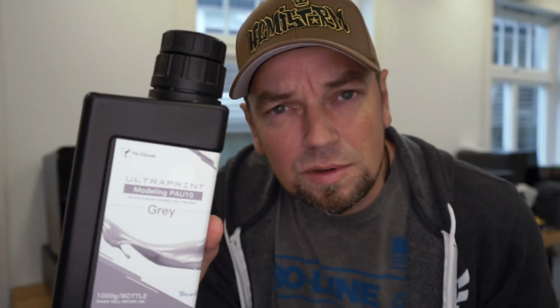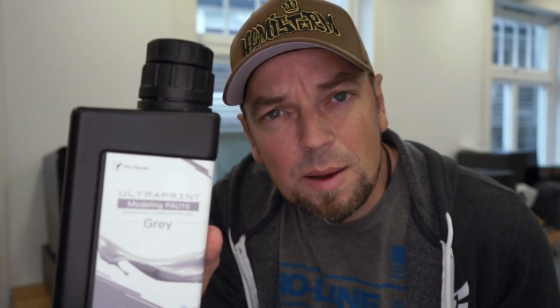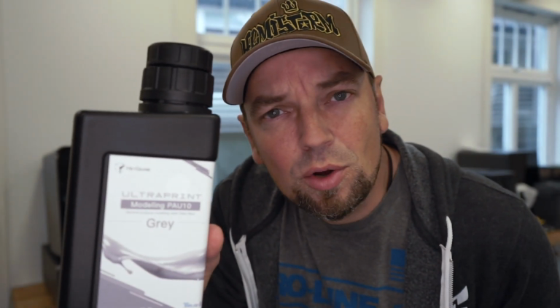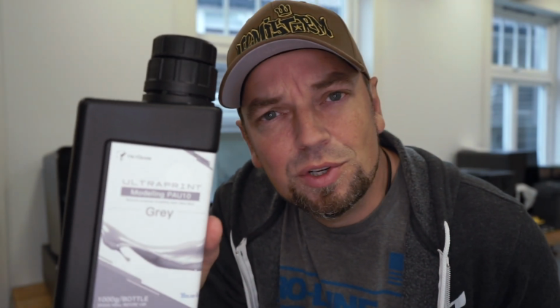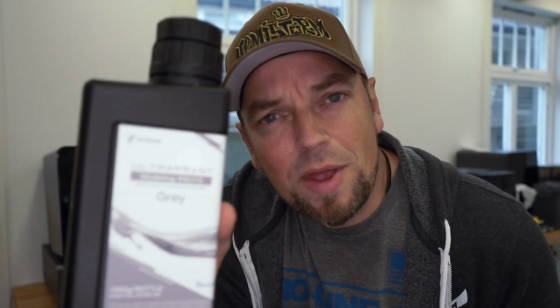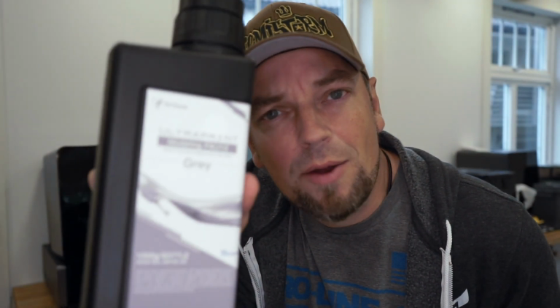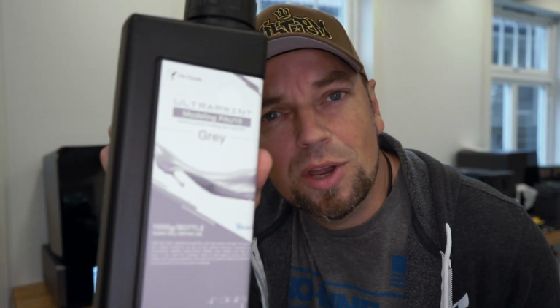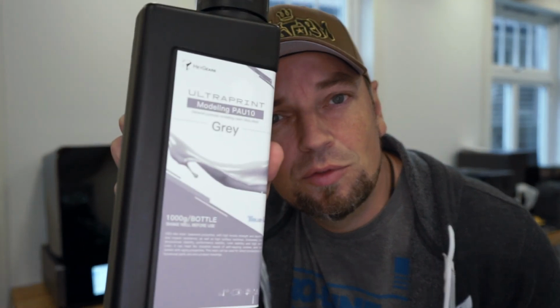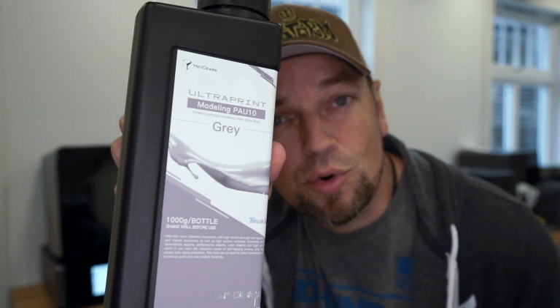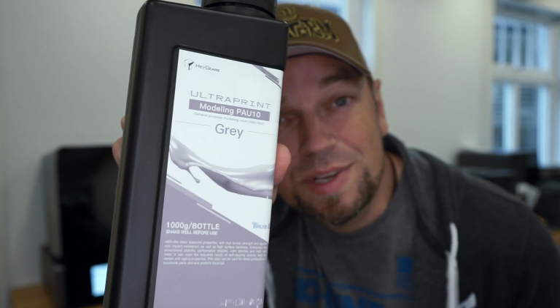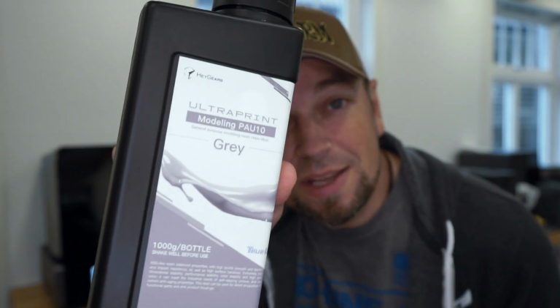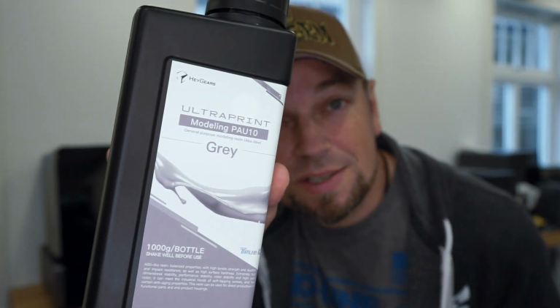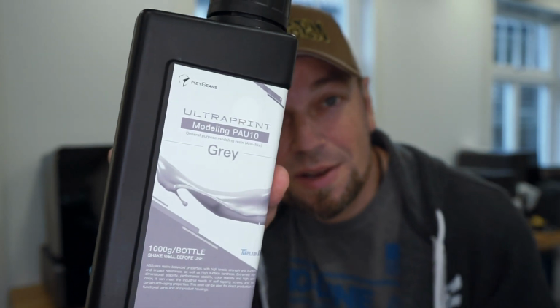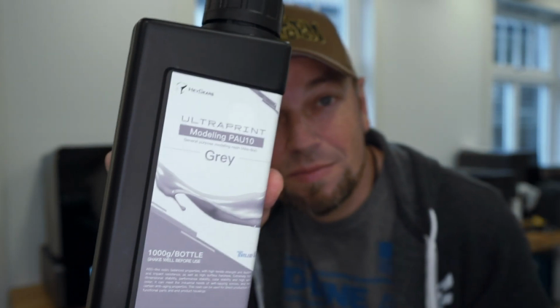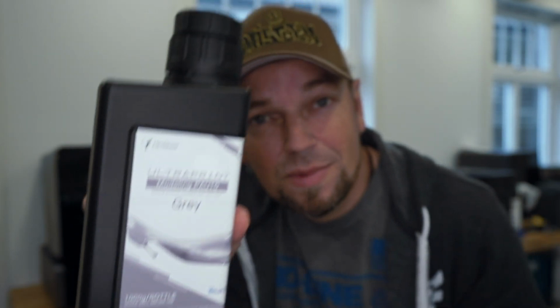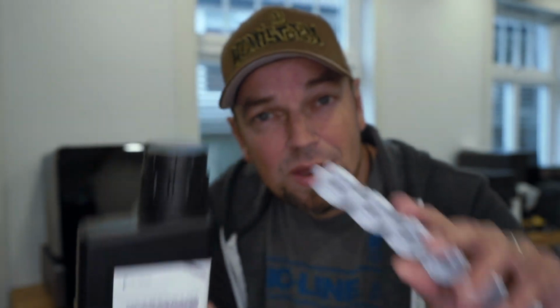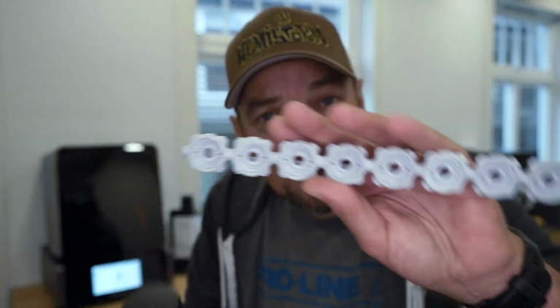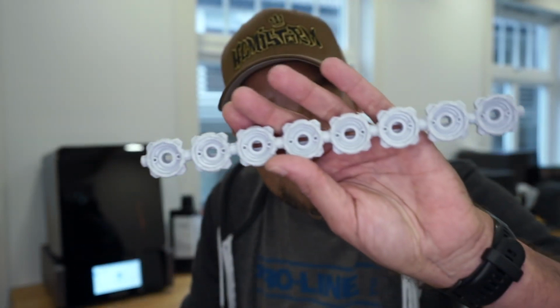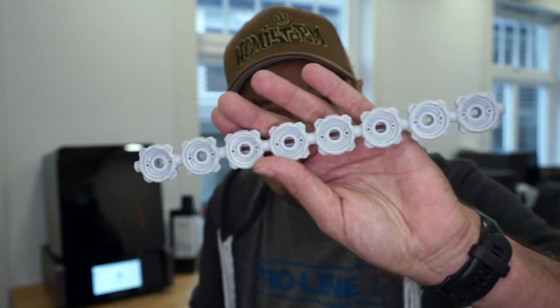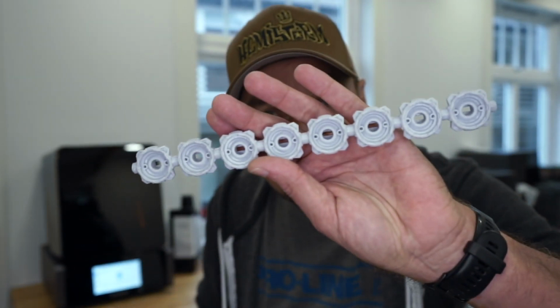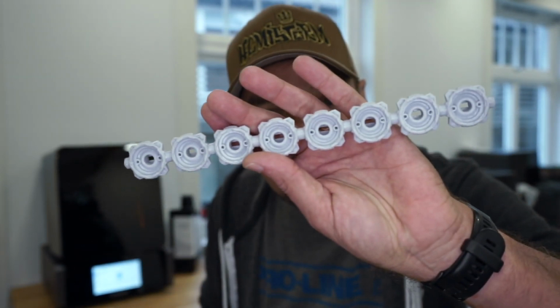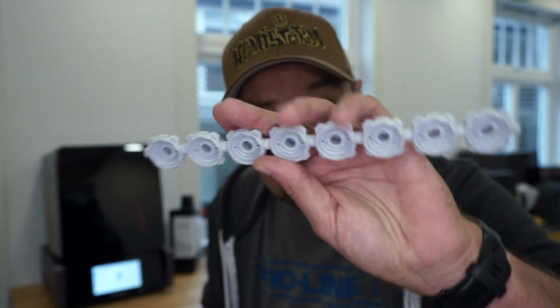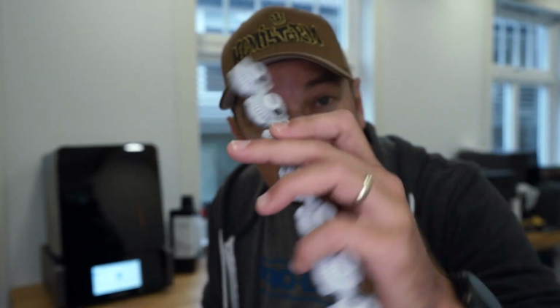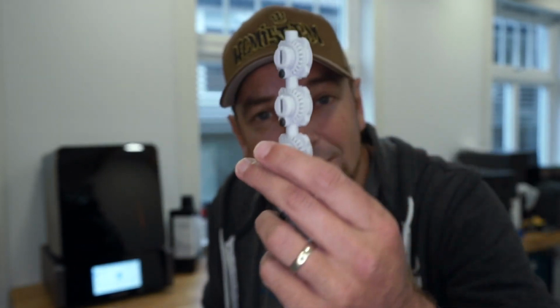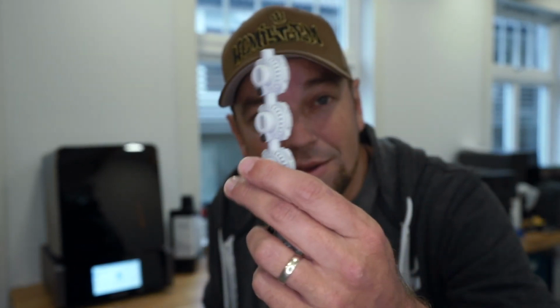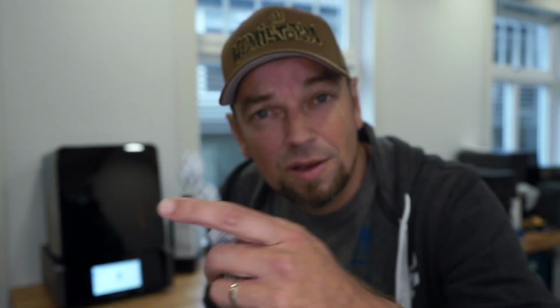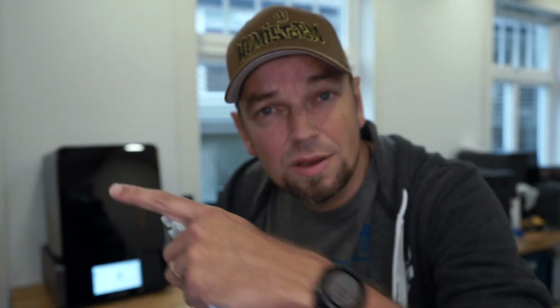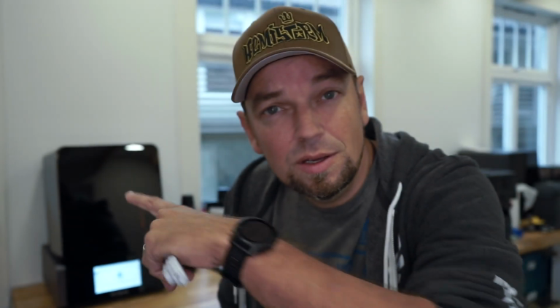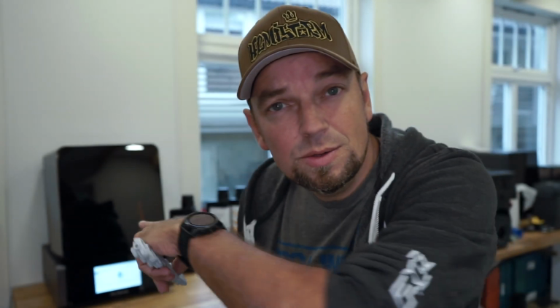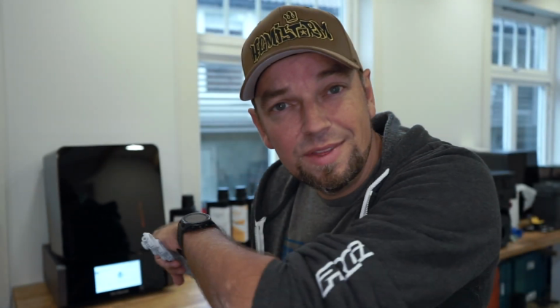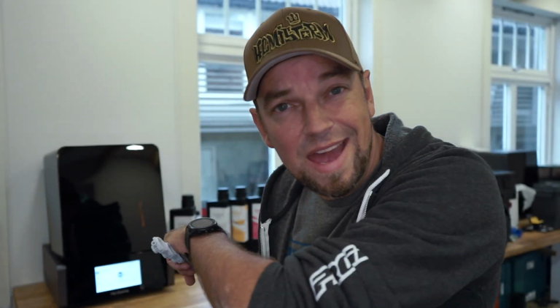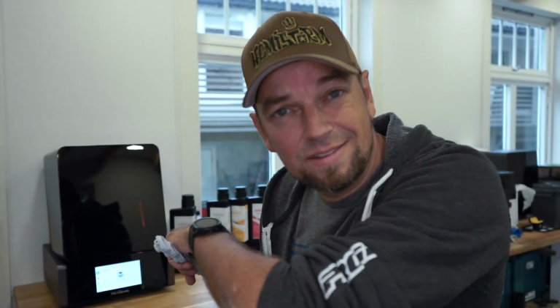Today I'm going to show you how you can turn this into this using that.